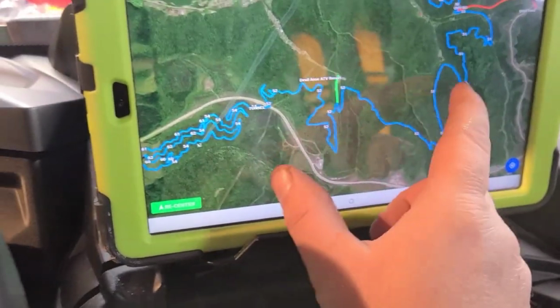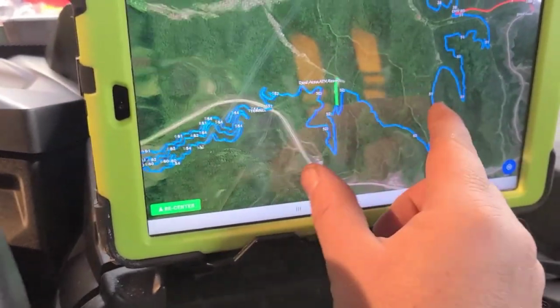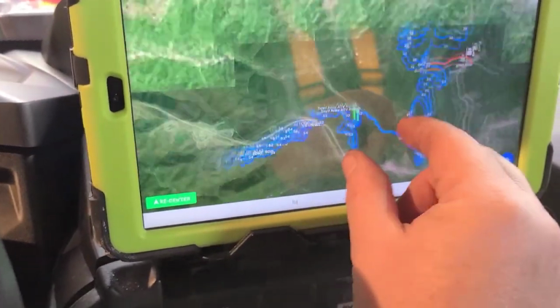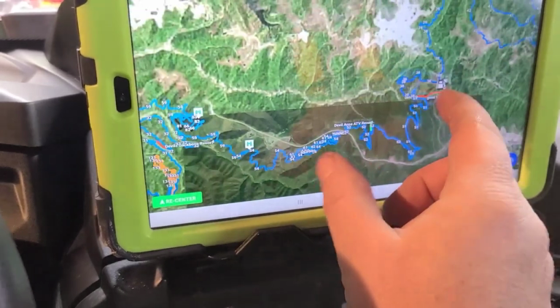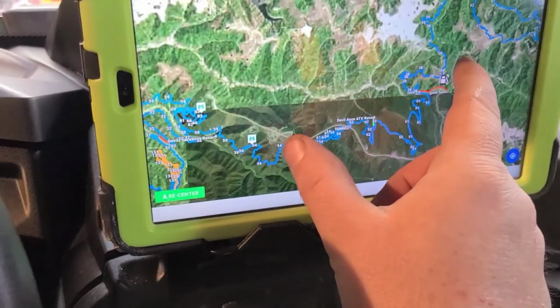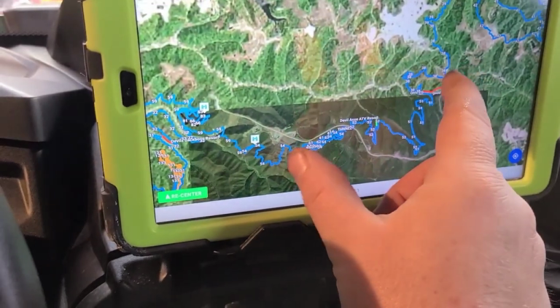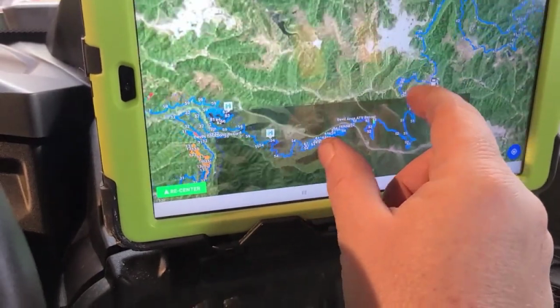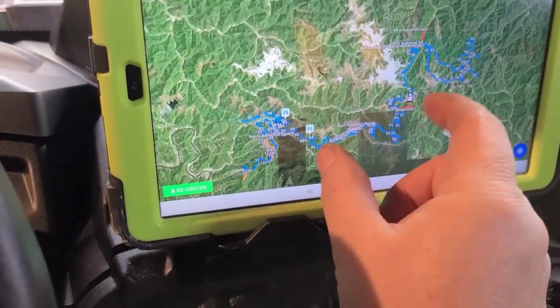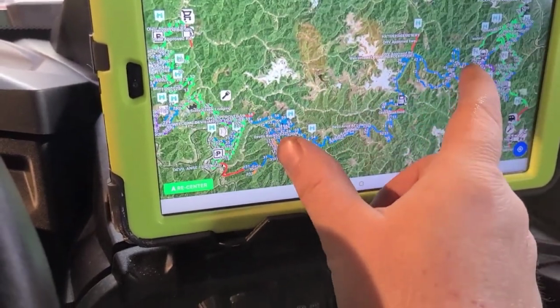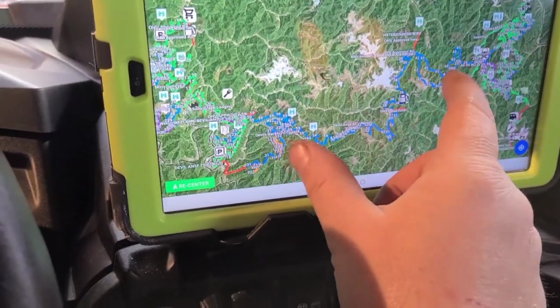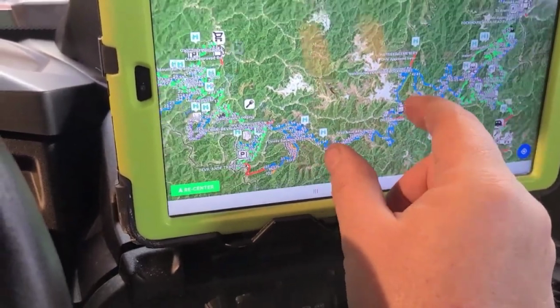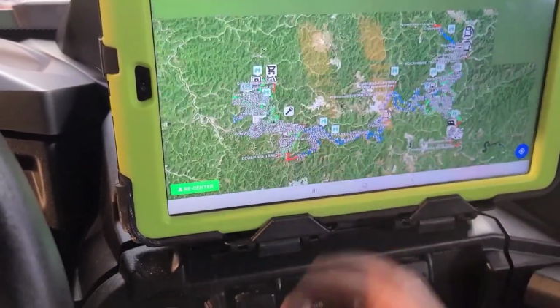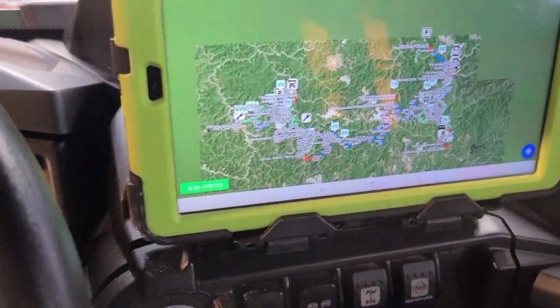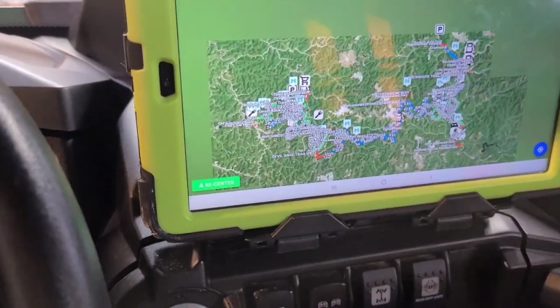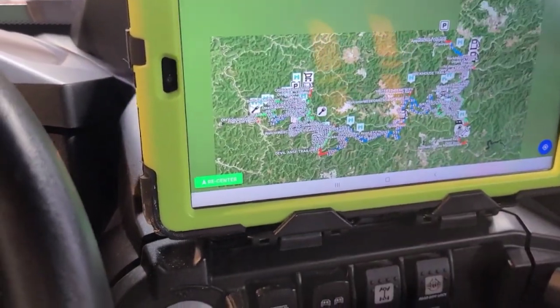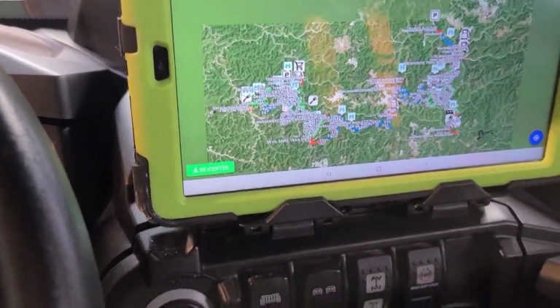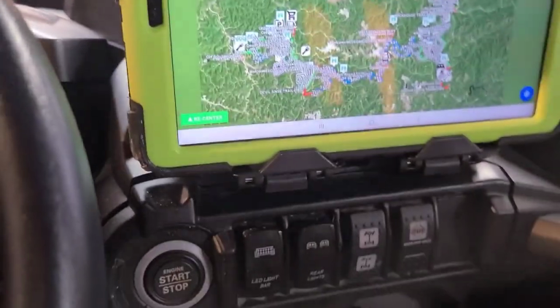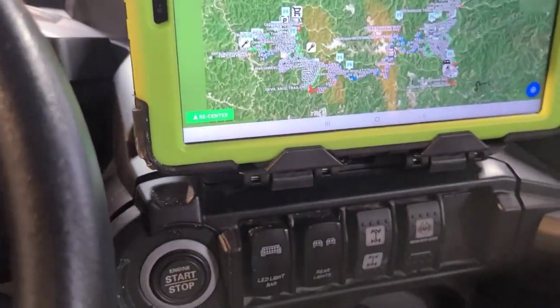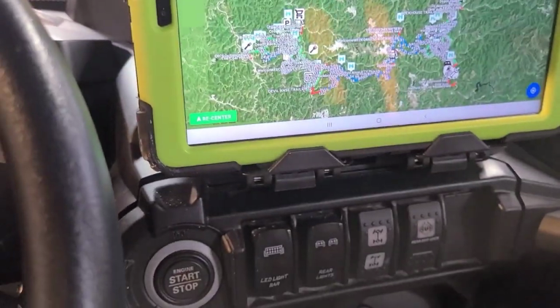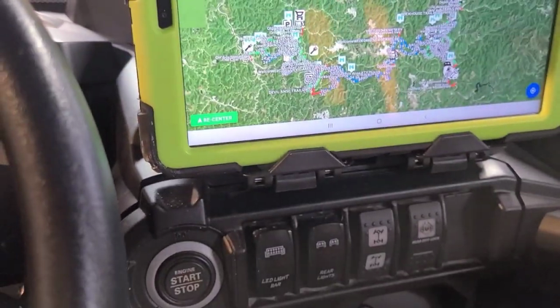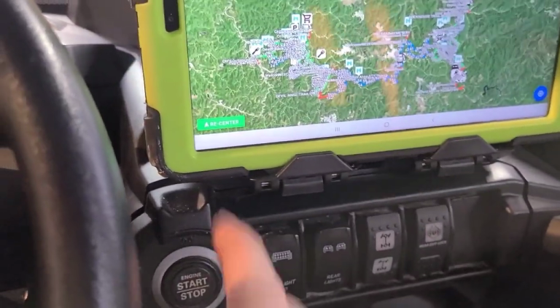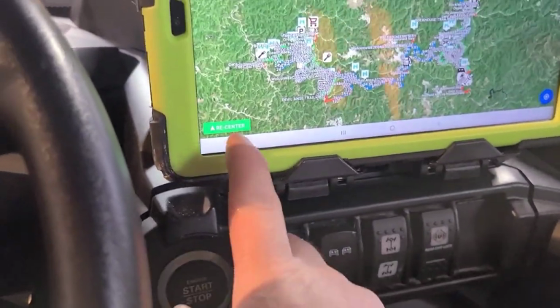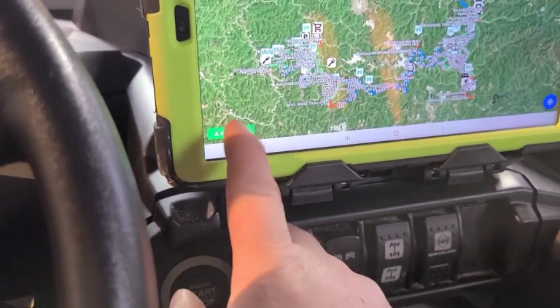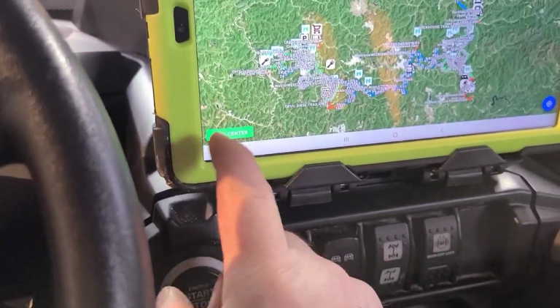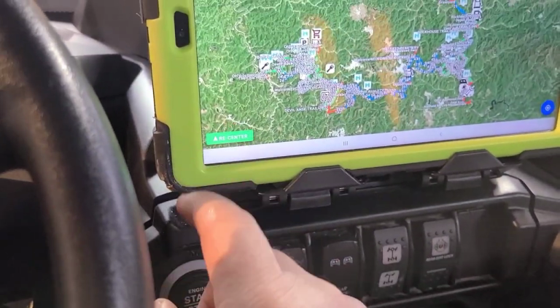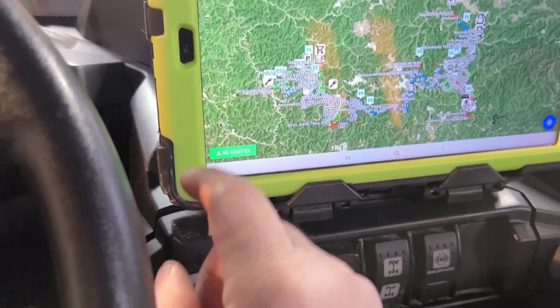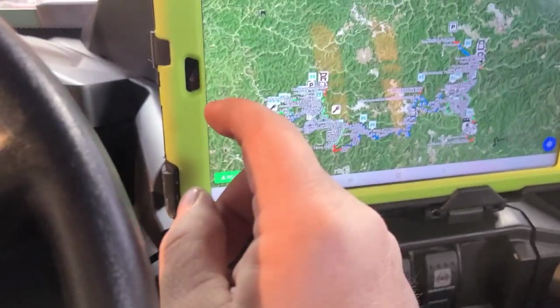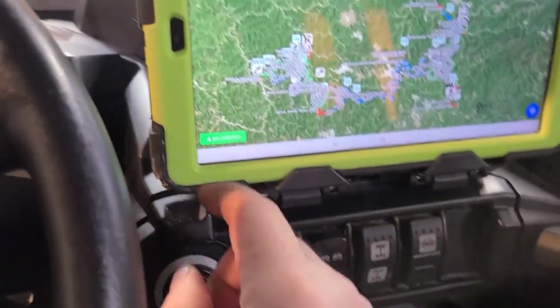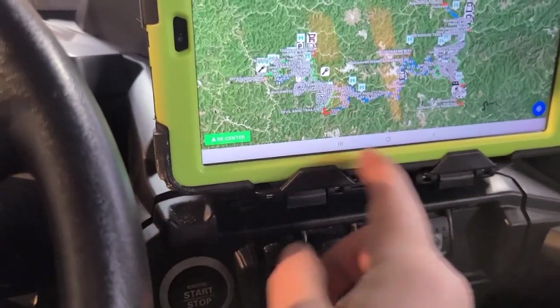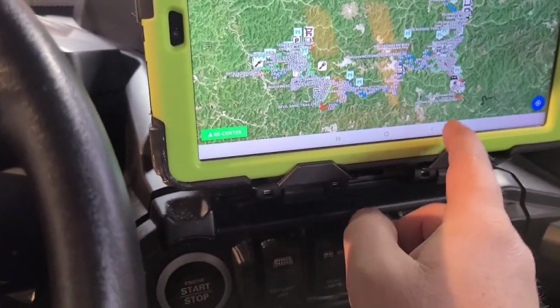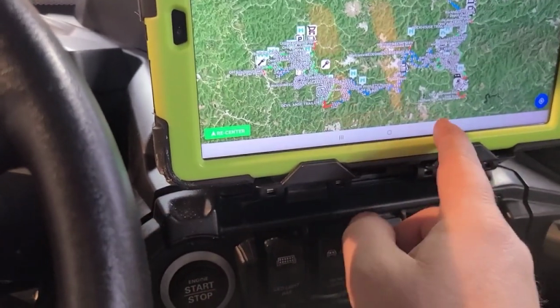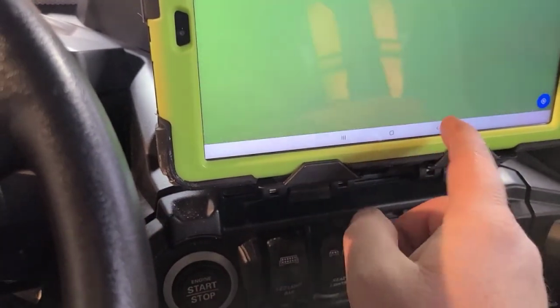You have to purchase your map, you have to purchase your trails, which I wasn't too thrilled about but I did it anyhow.